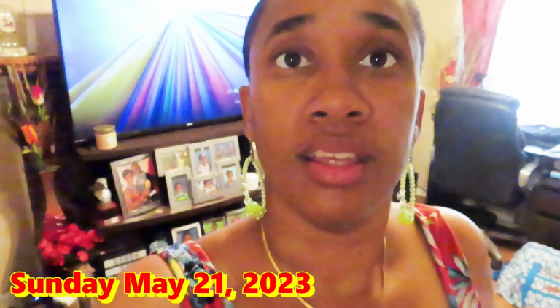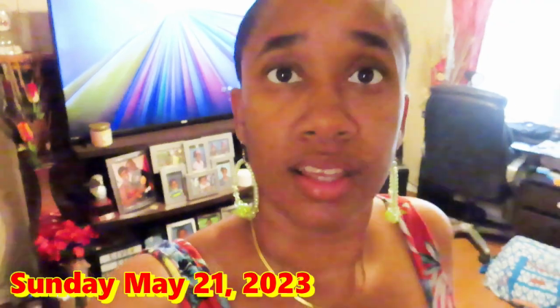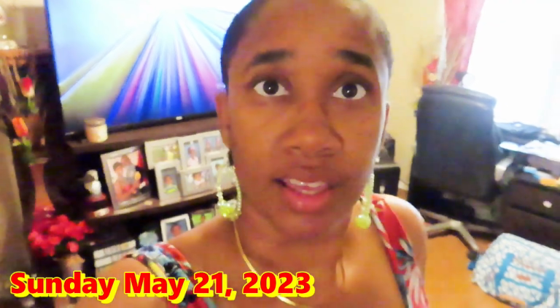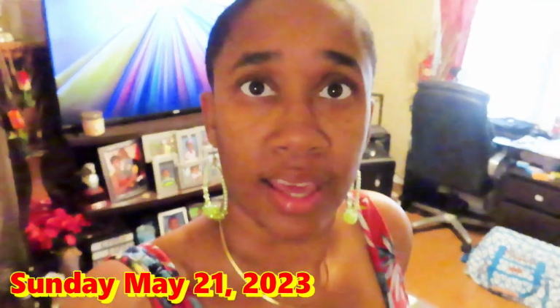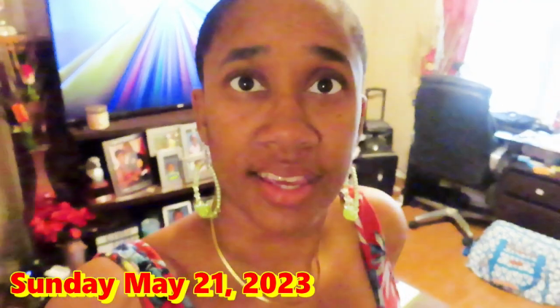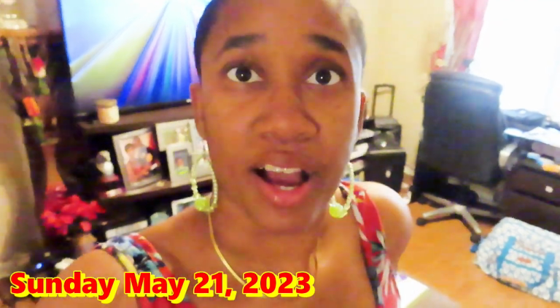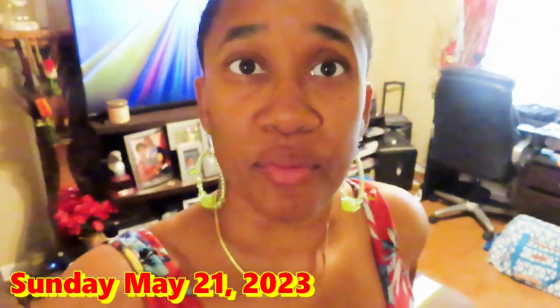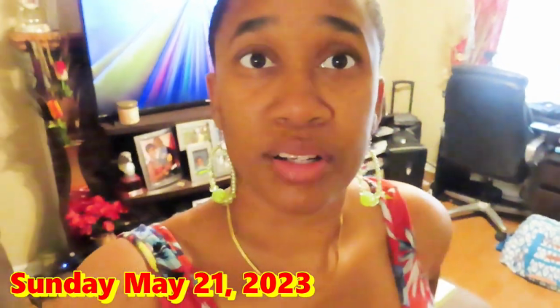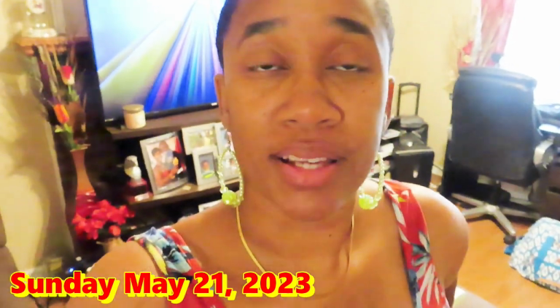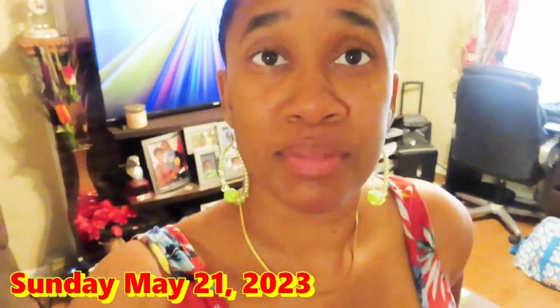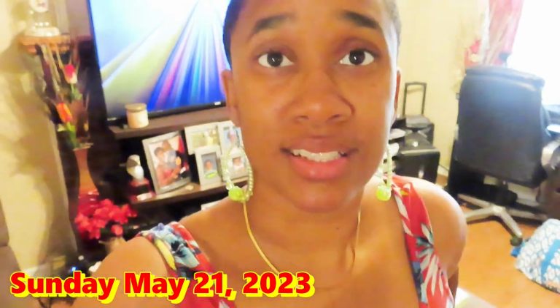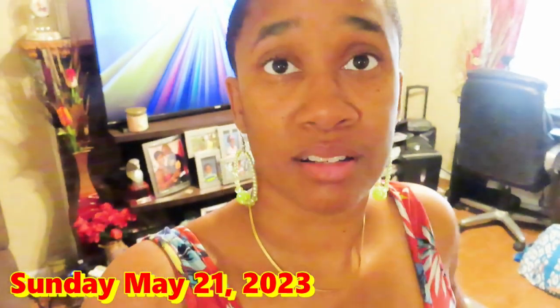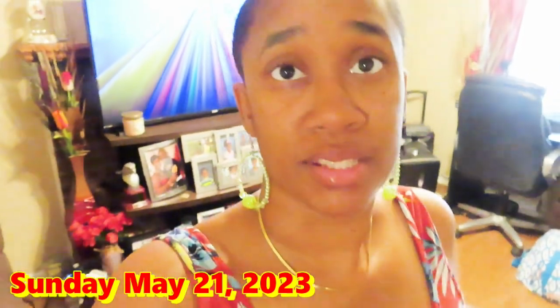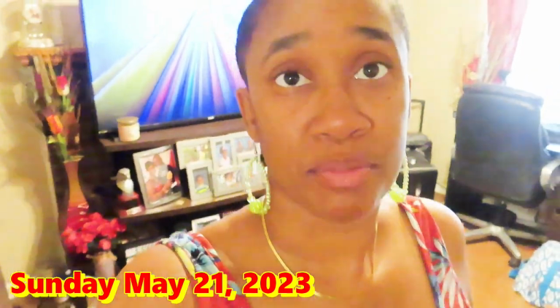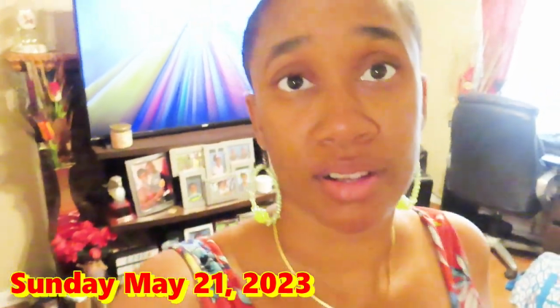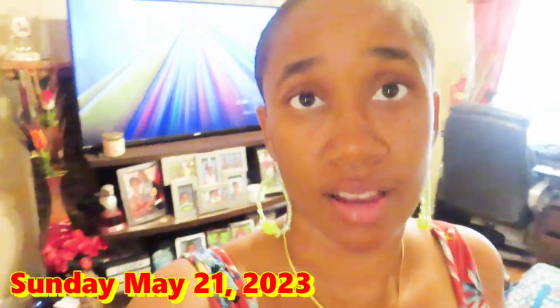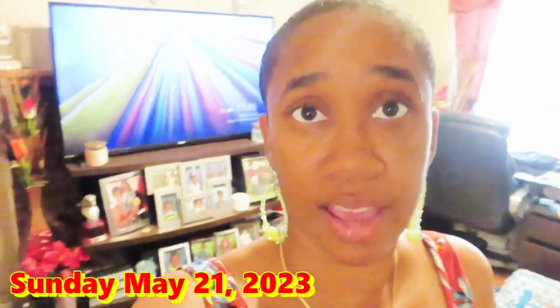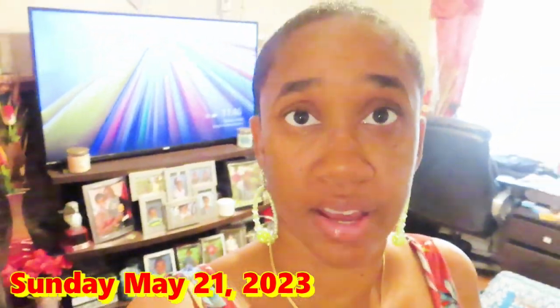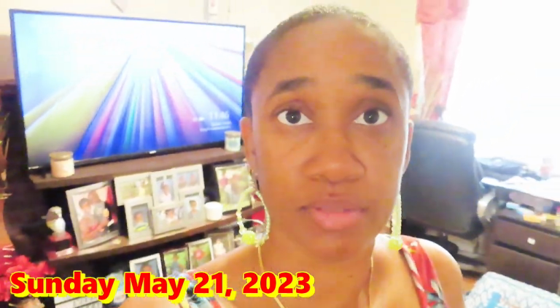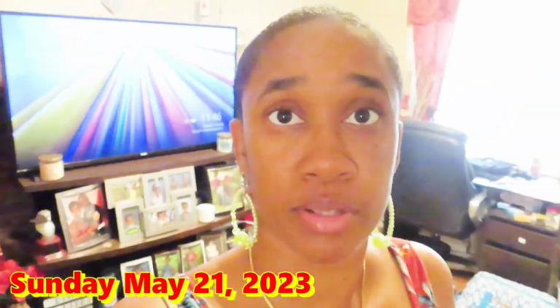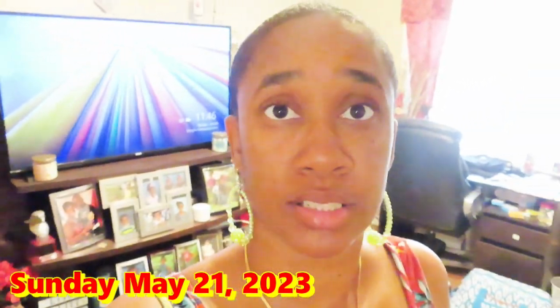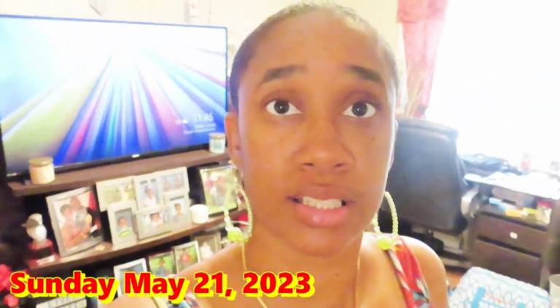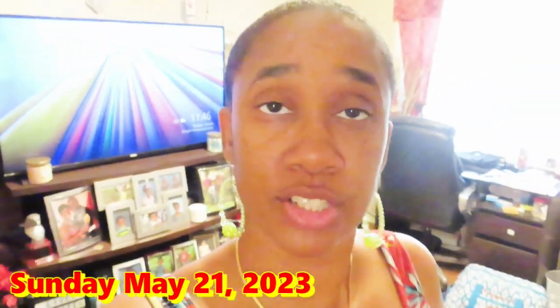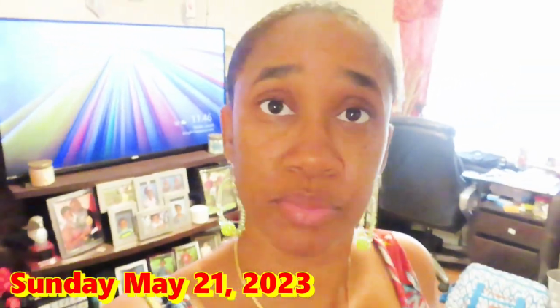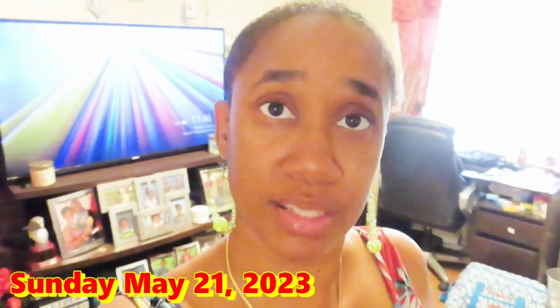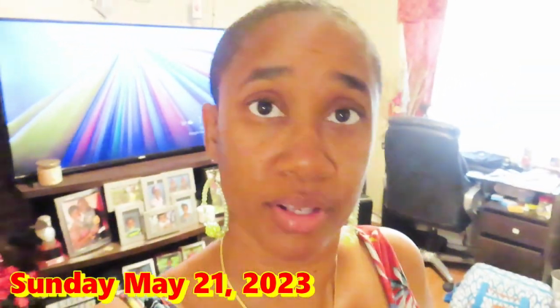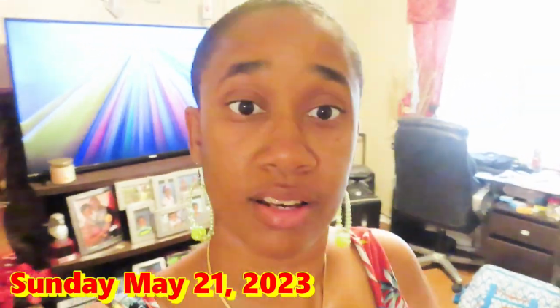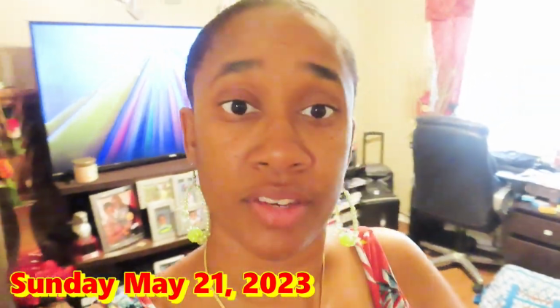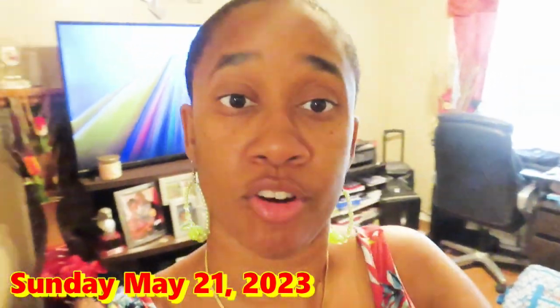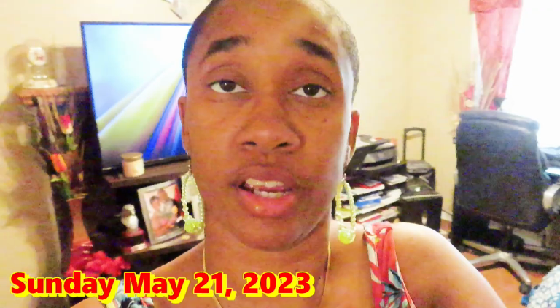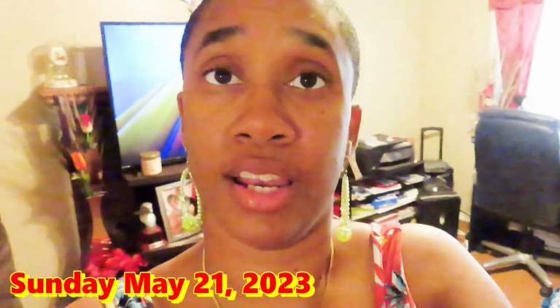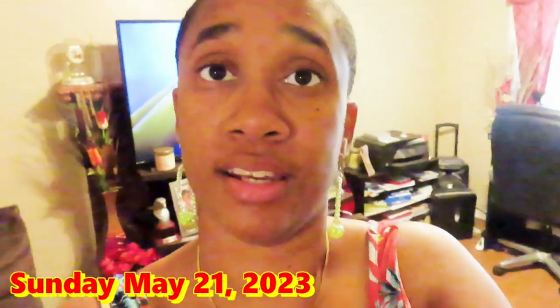Hey y'all, welcome back to my channel, Mississippi Girl Life. I am Tameka, just a country Mississippi Girl living in North Carolina.